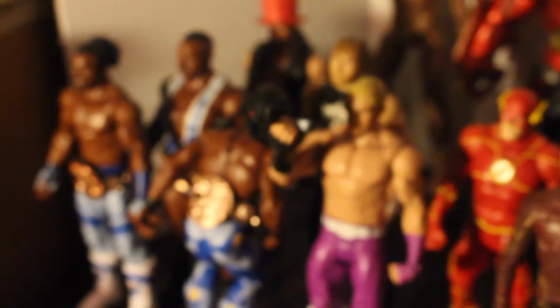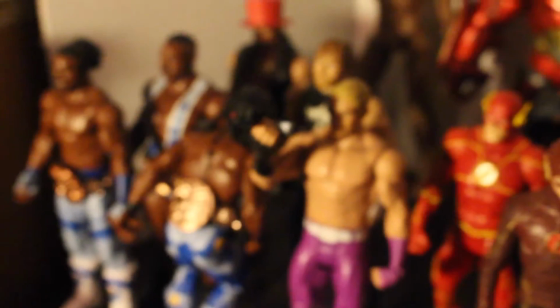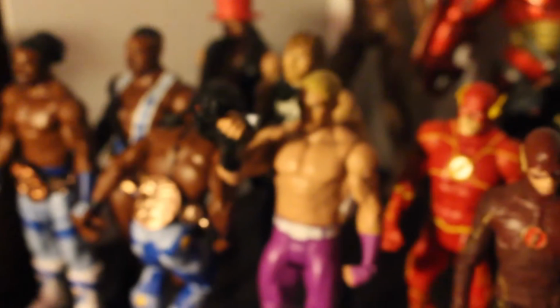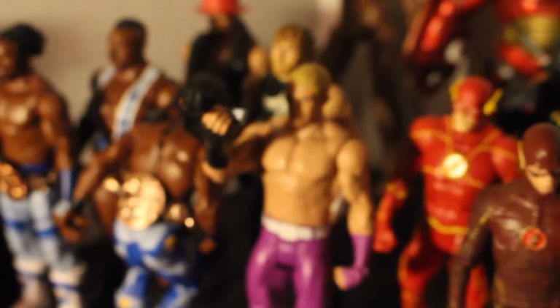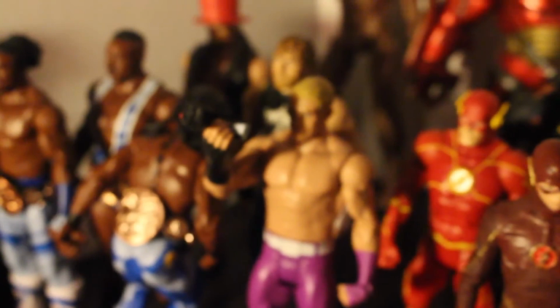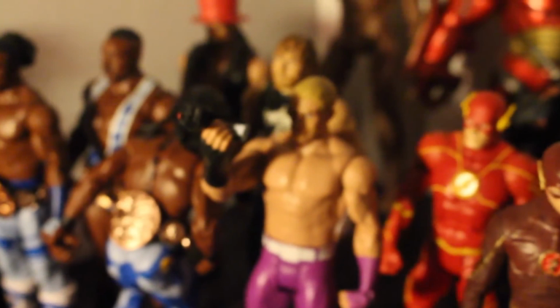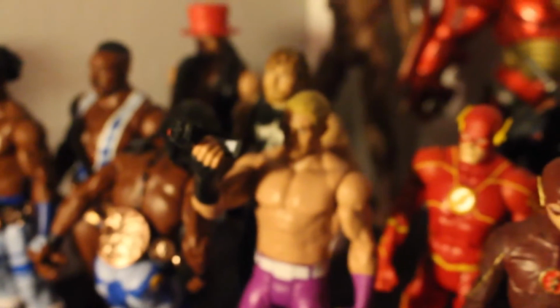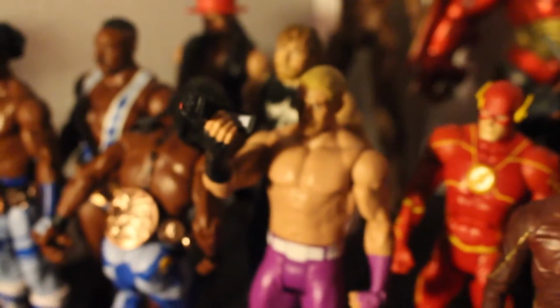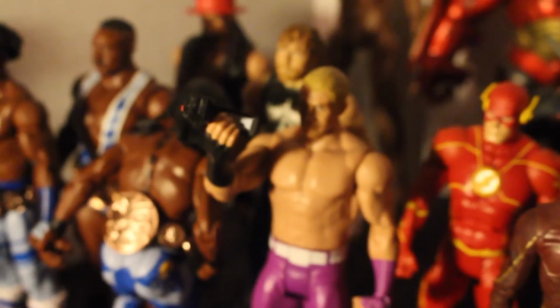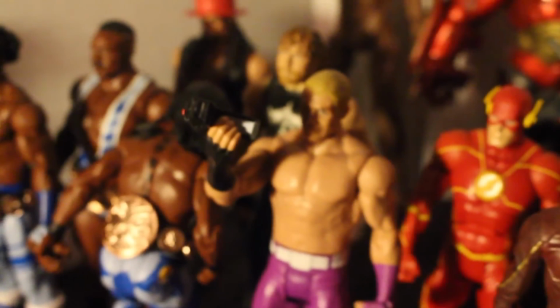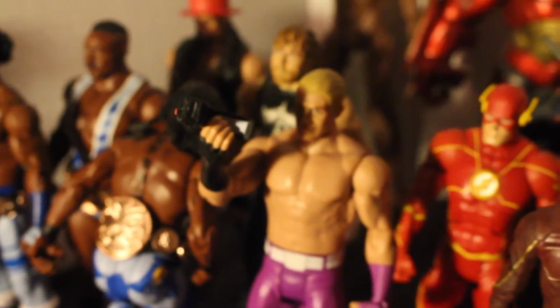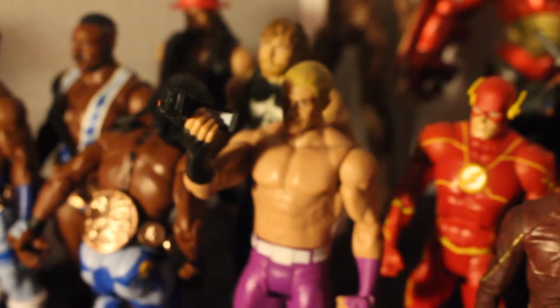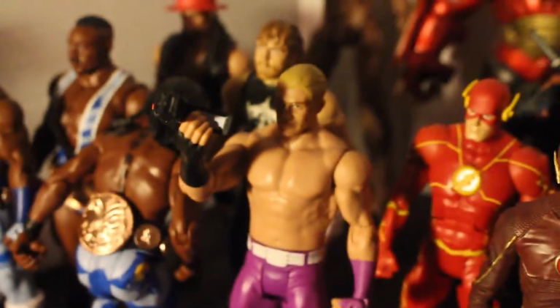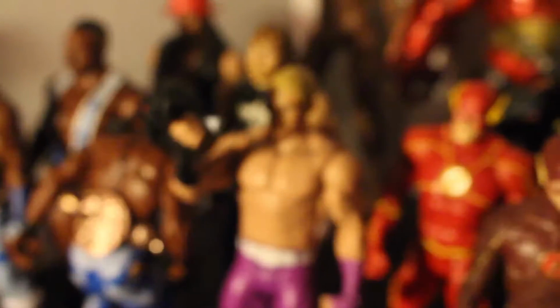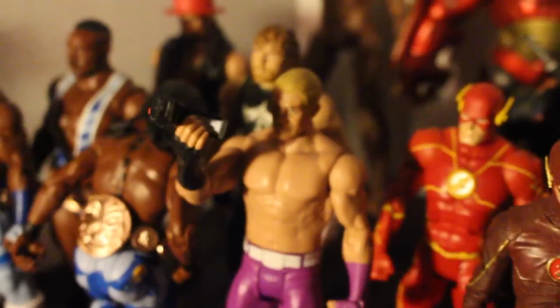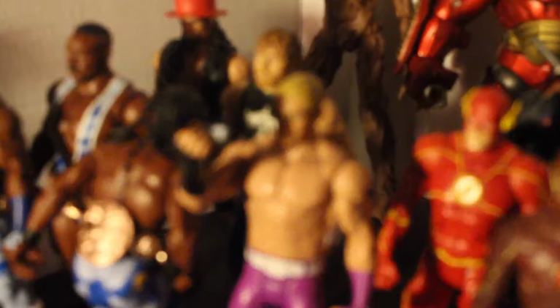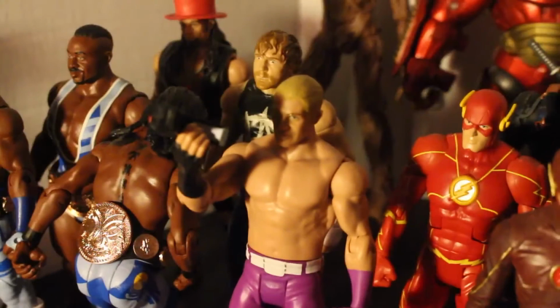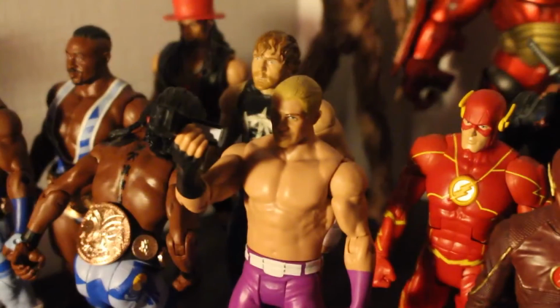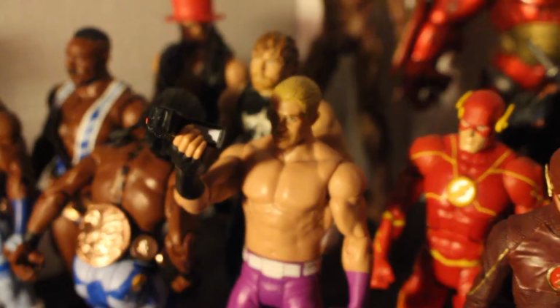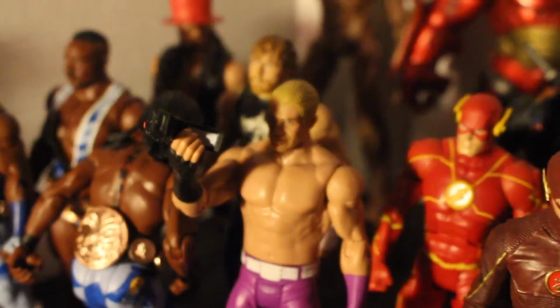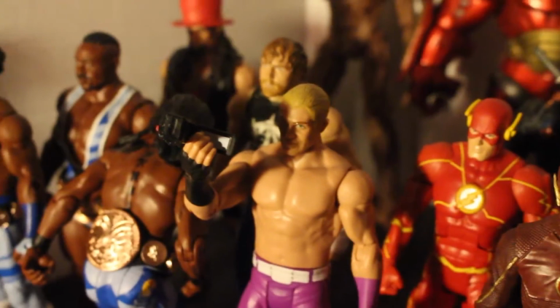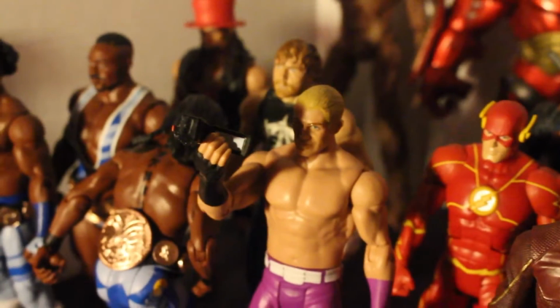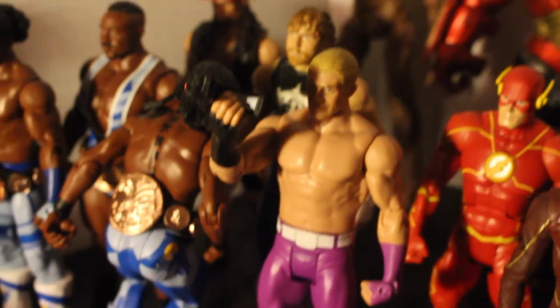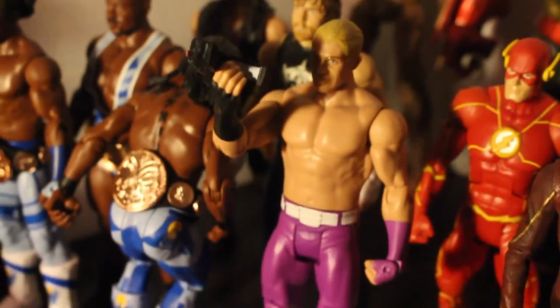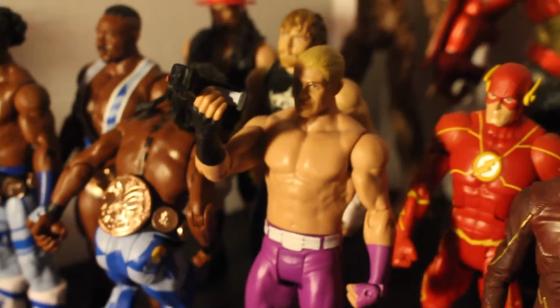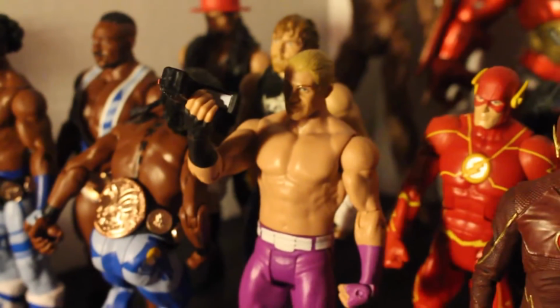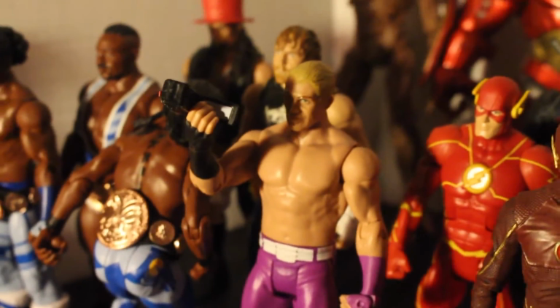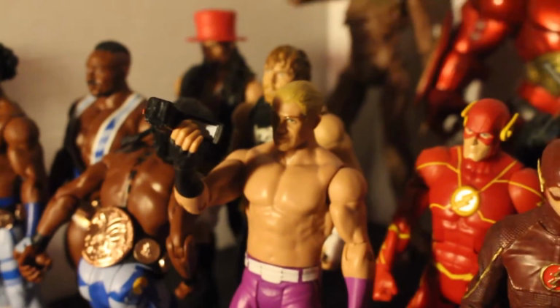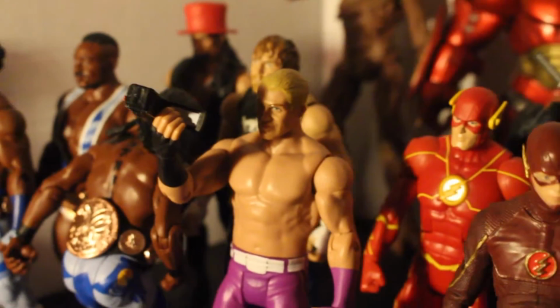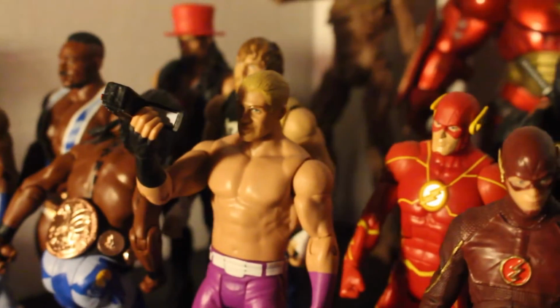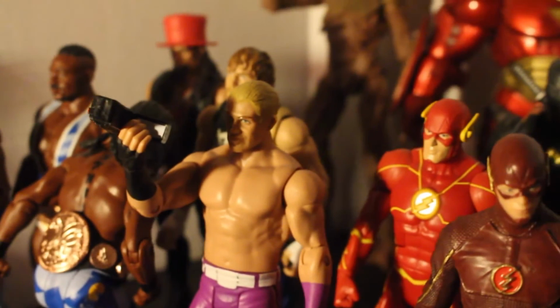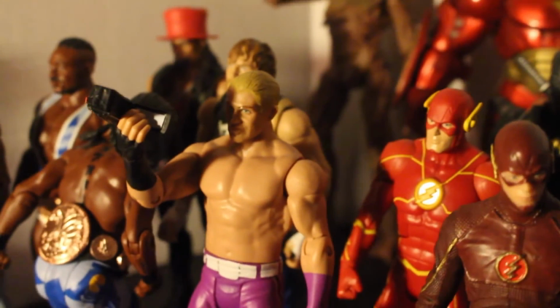Got Tyler Breeze with a selfie stick — just kidding, it's a video camera that came with Dean Ambrose and his Shield Elite figure.